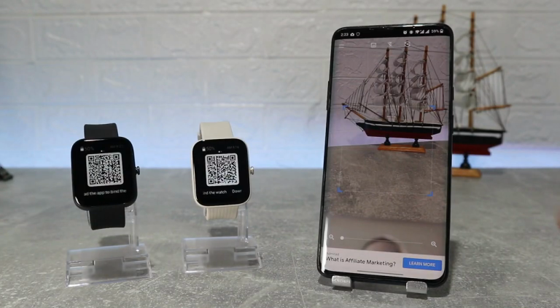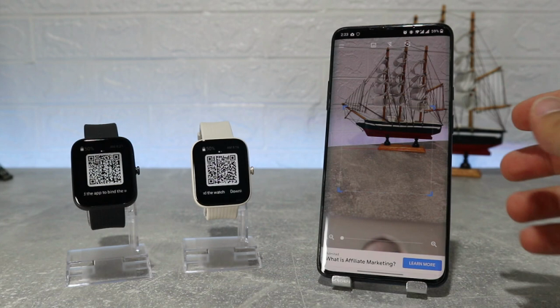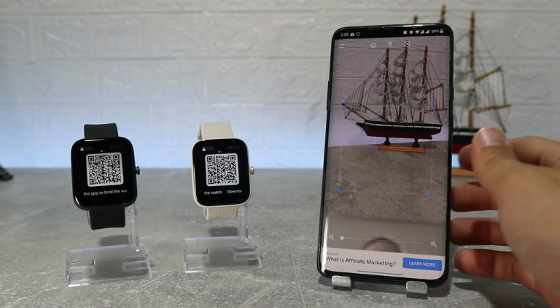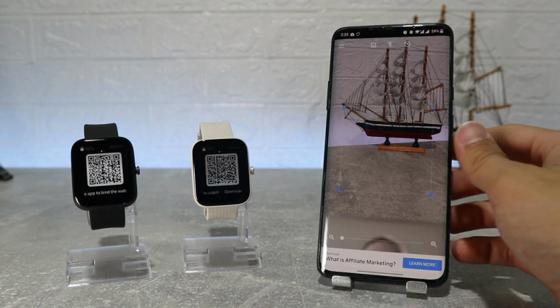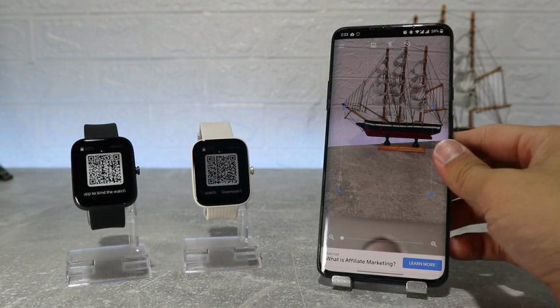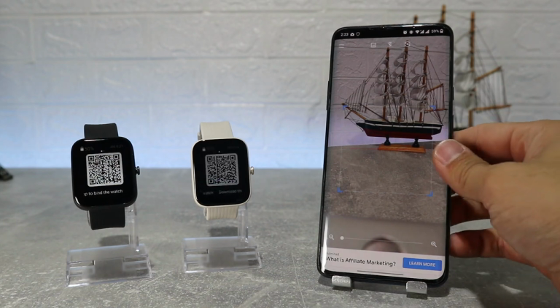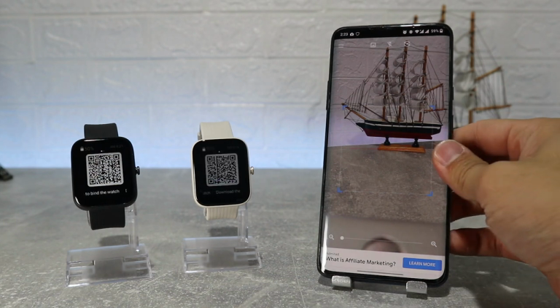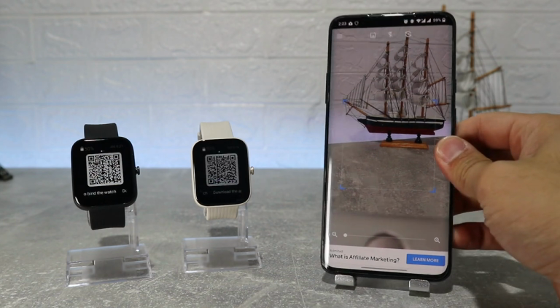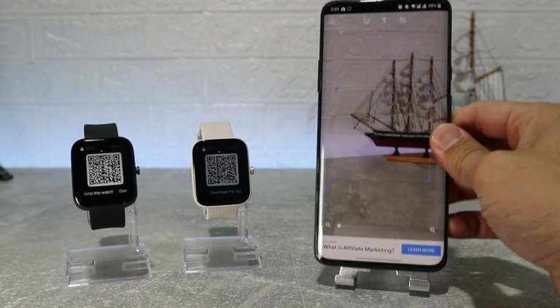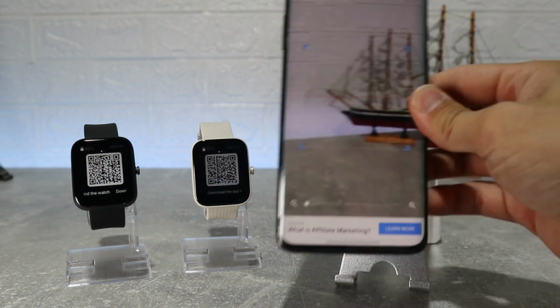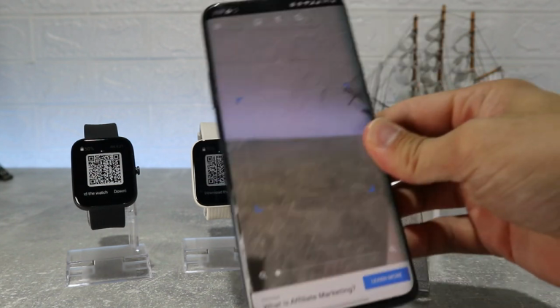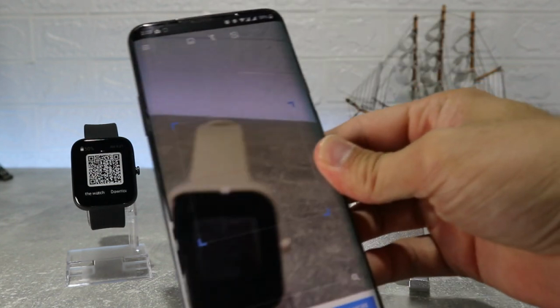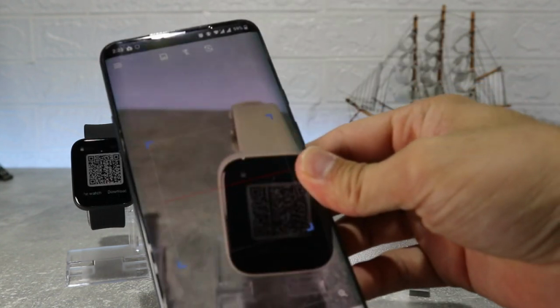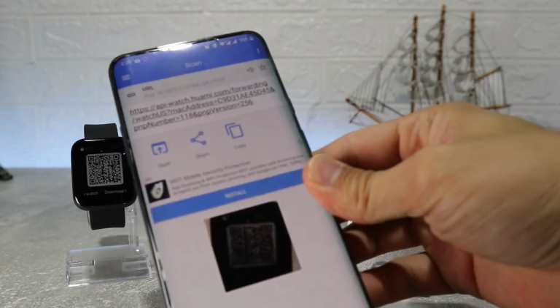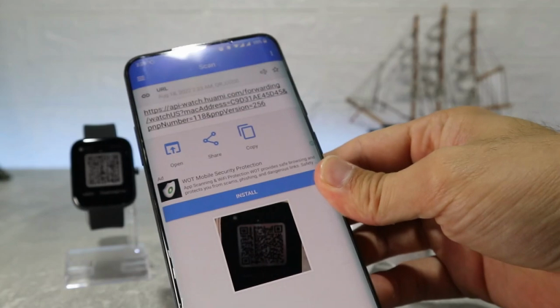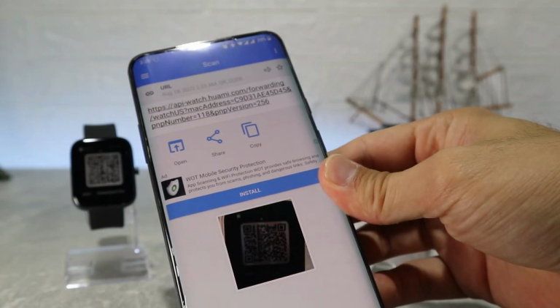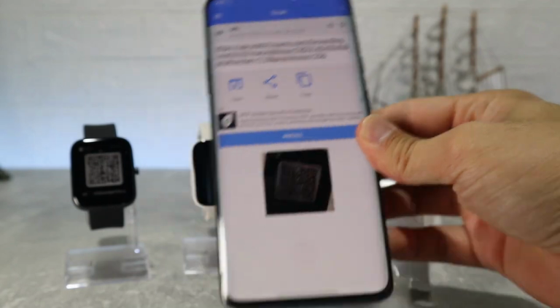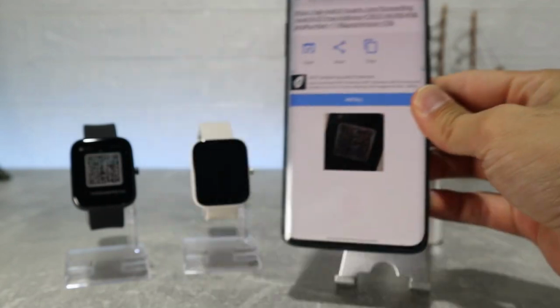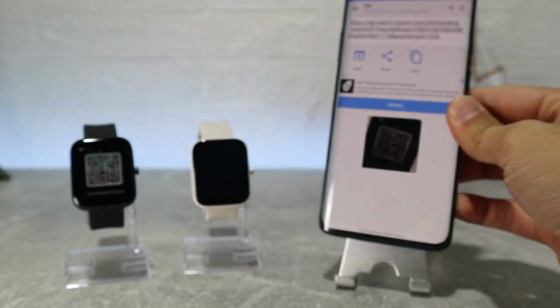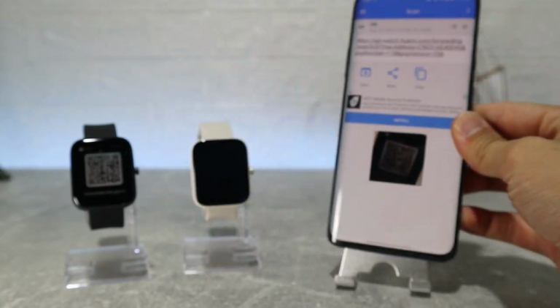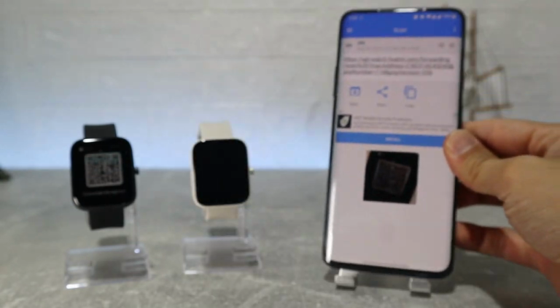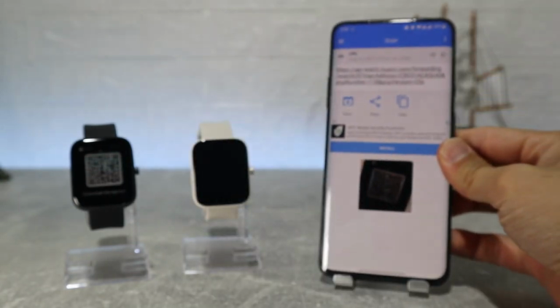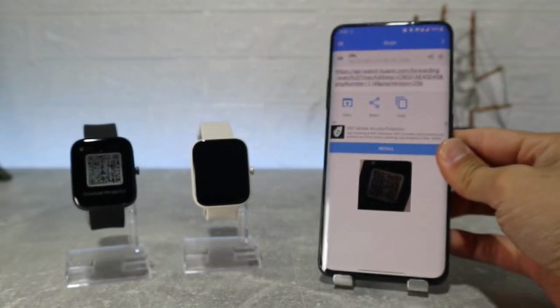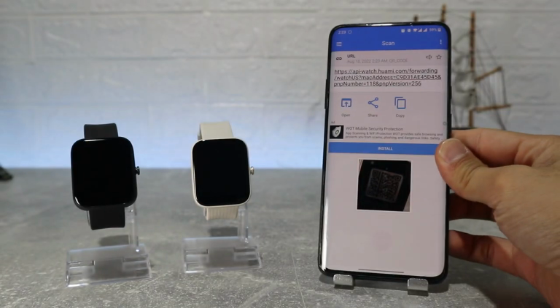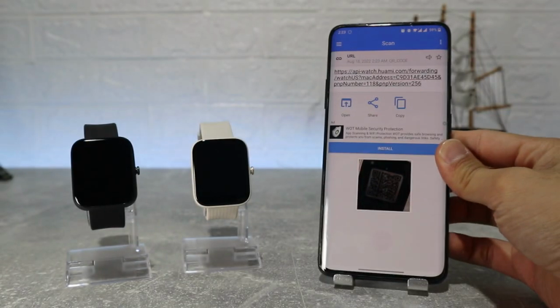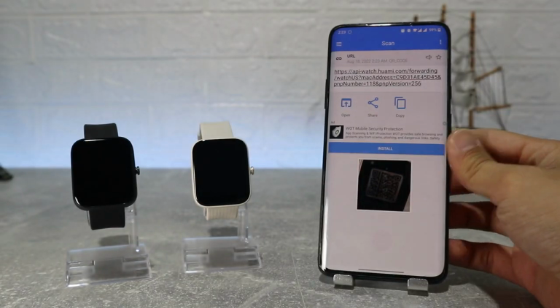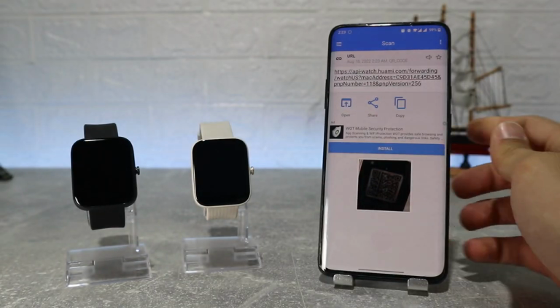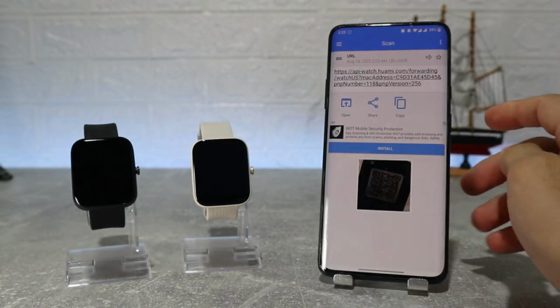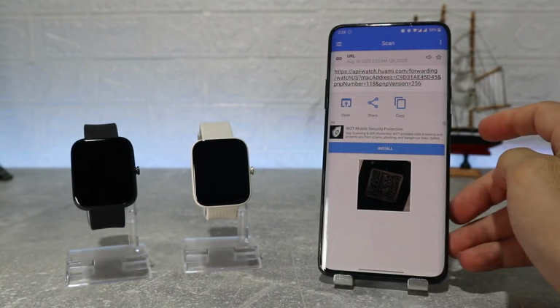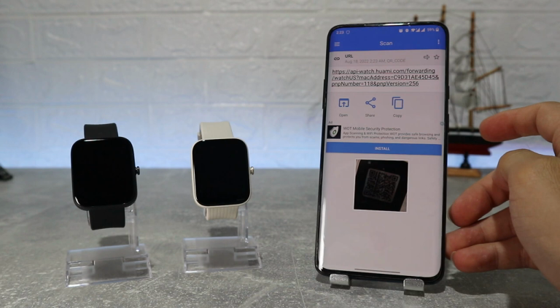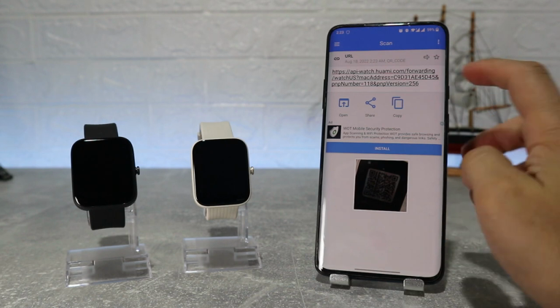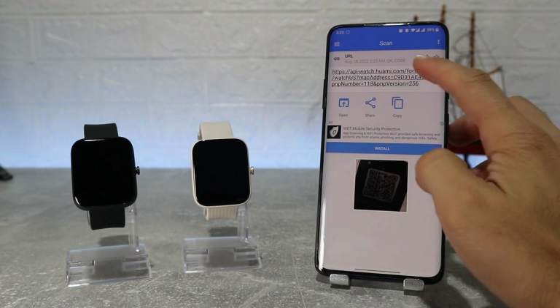Let's begin right away — we have here the new Amazfit BIP3 Pro first, and let's see how to connect it.